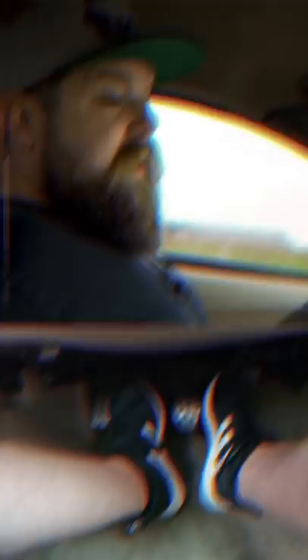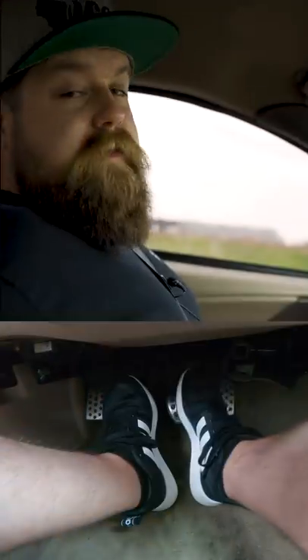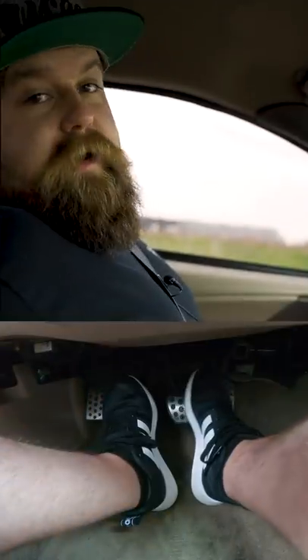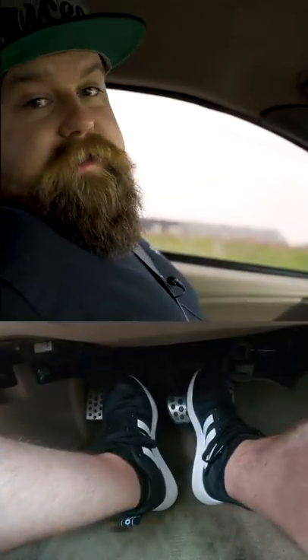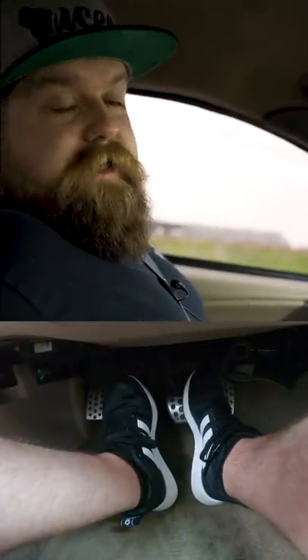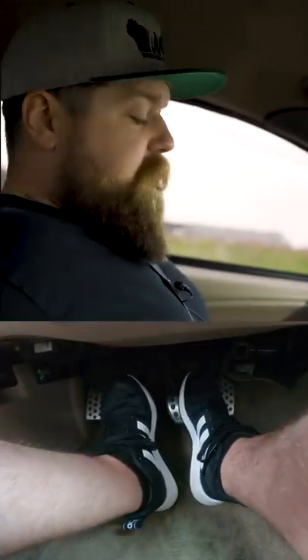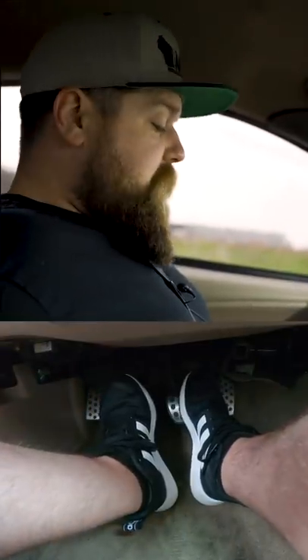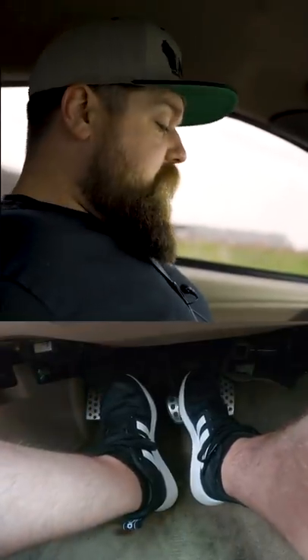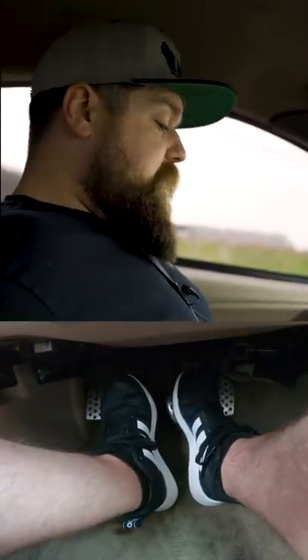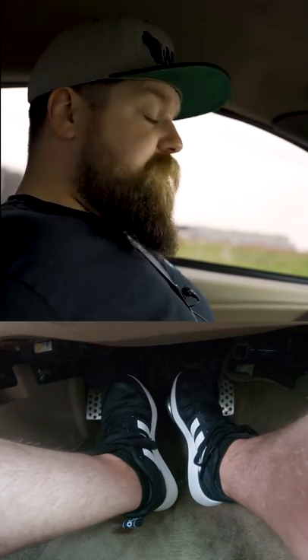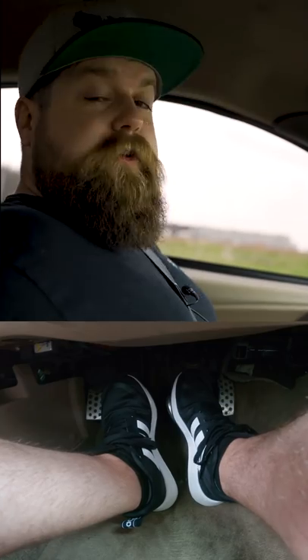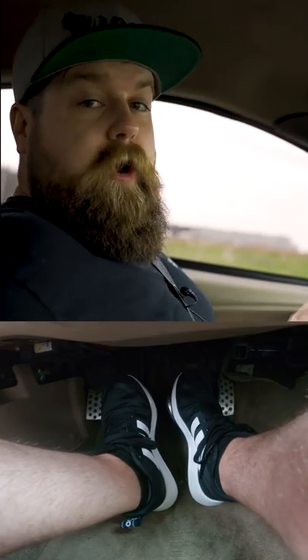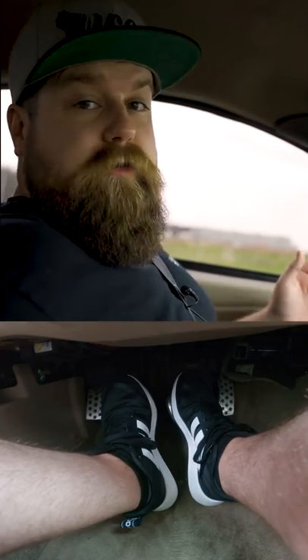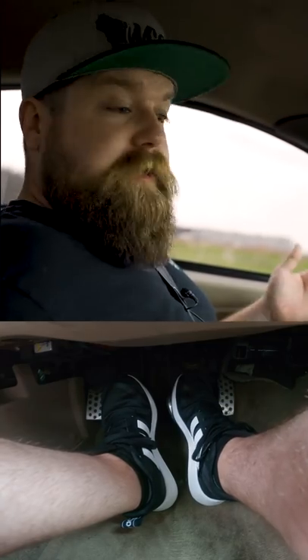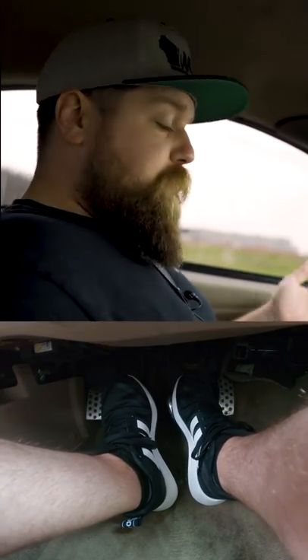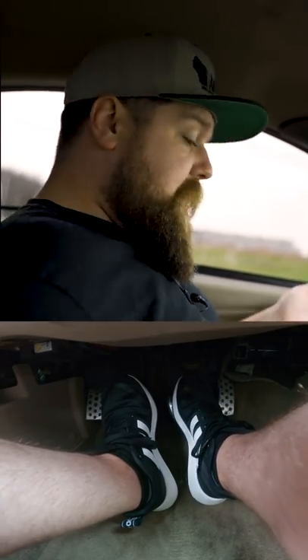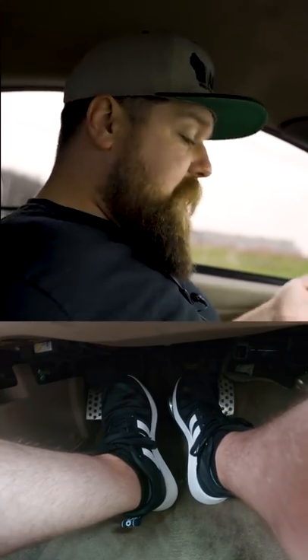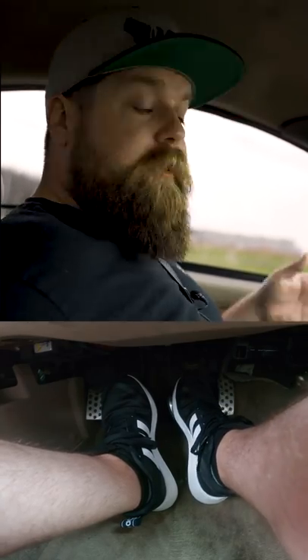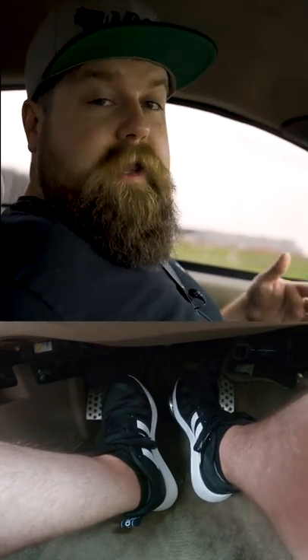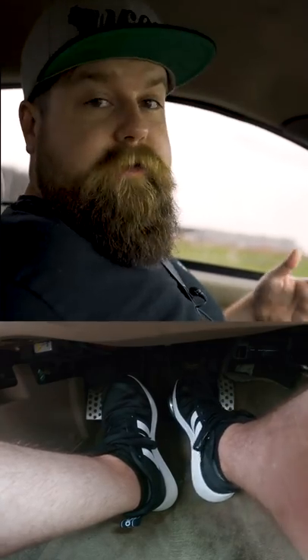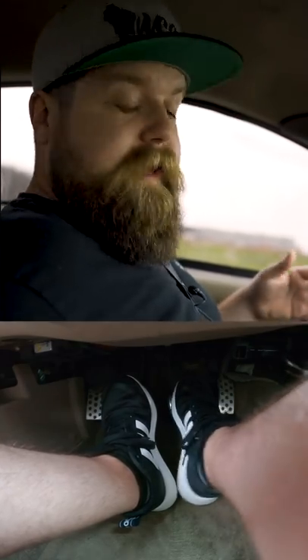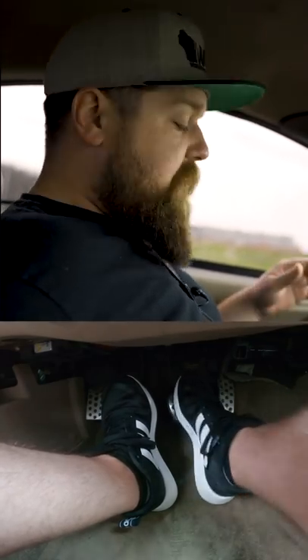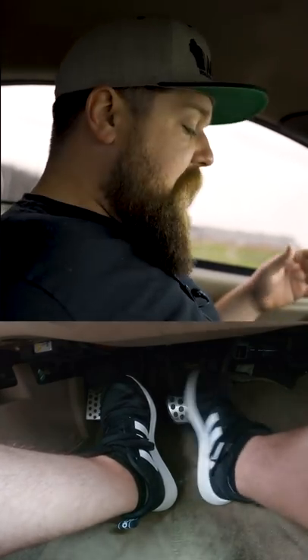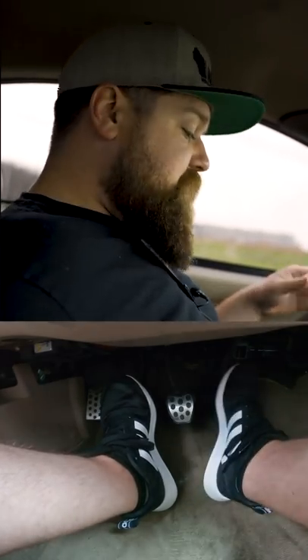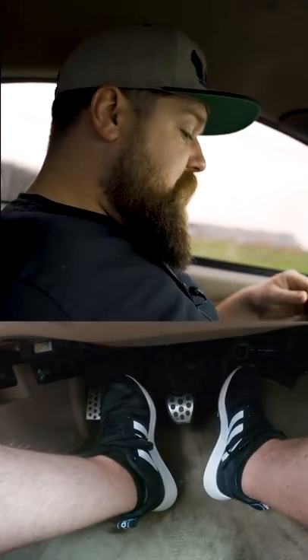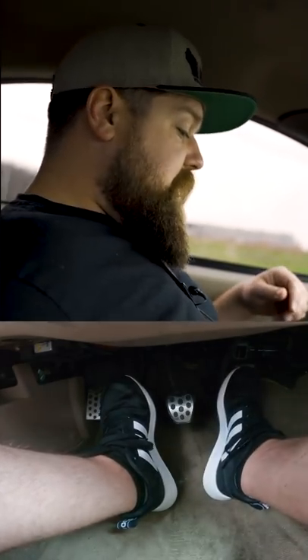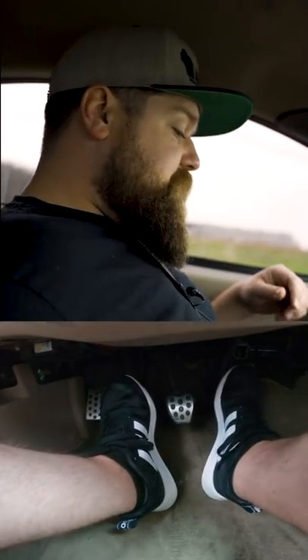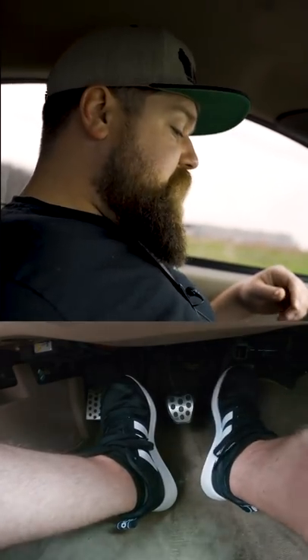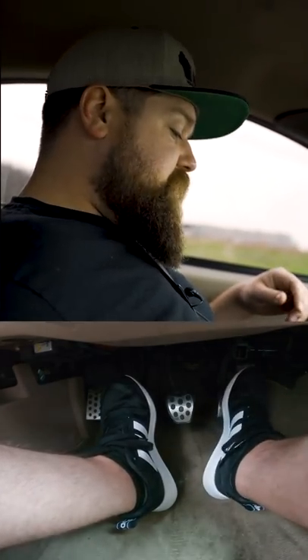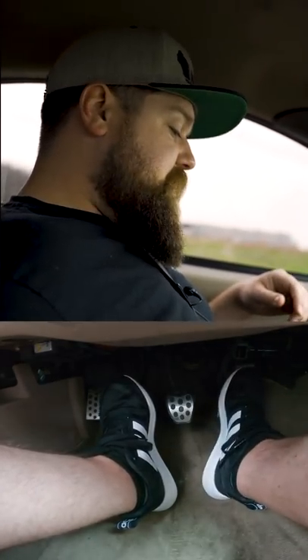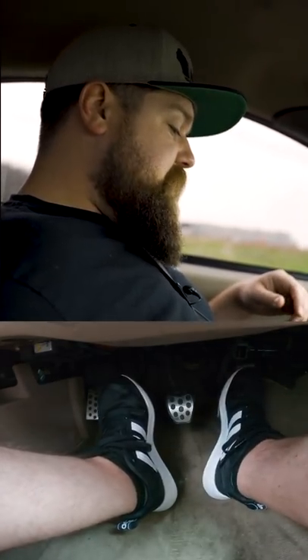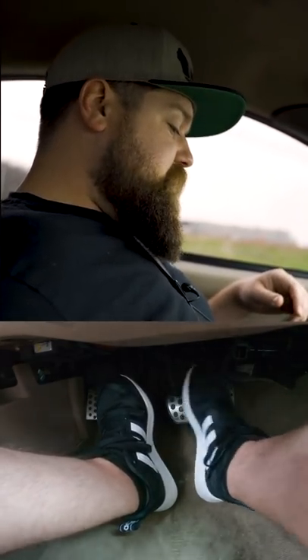Heel toeing is essentially where you're going to use your toes to brake and your heel to hit the gas. And that's going to look just like this.